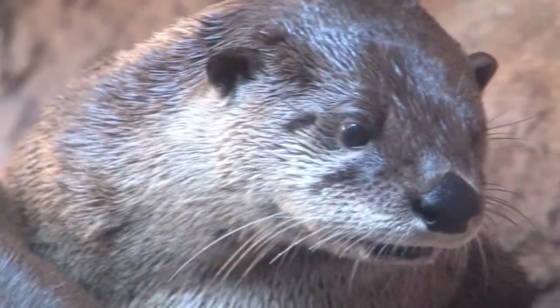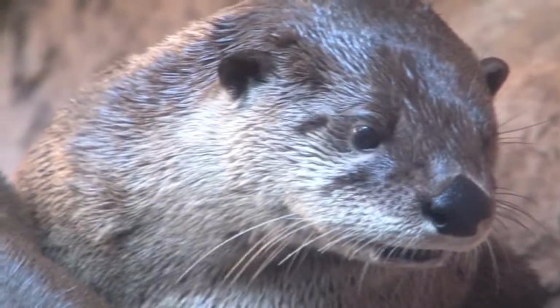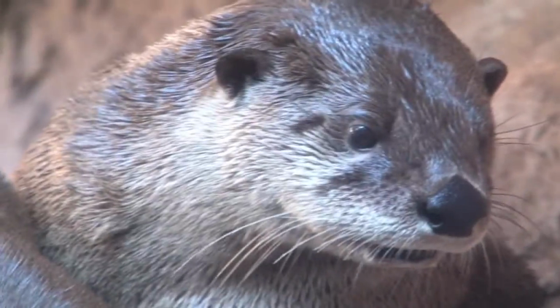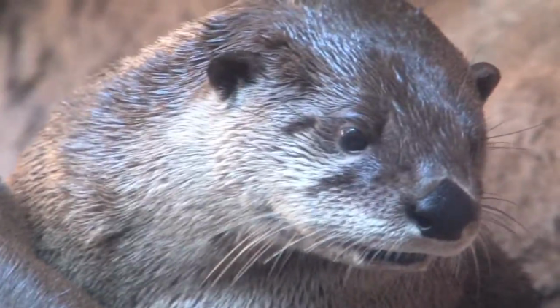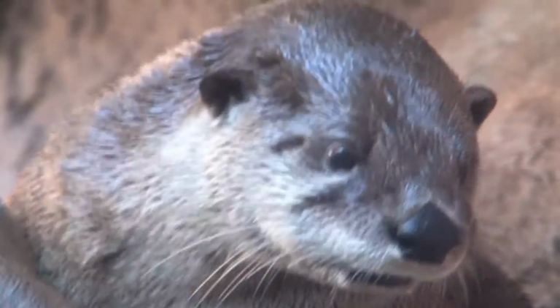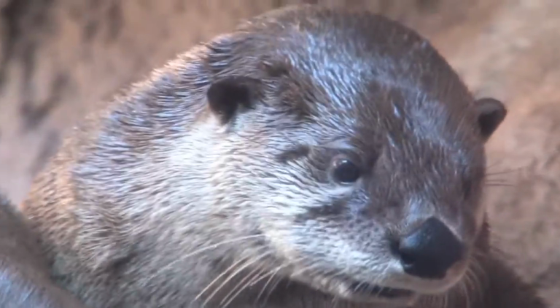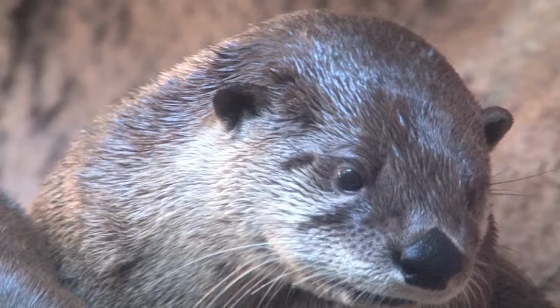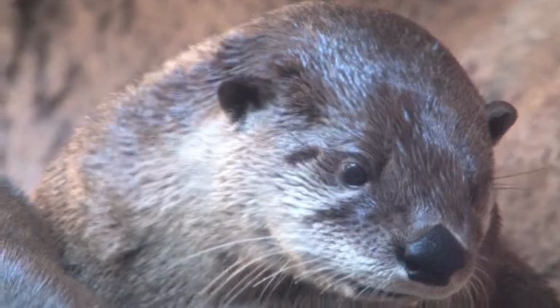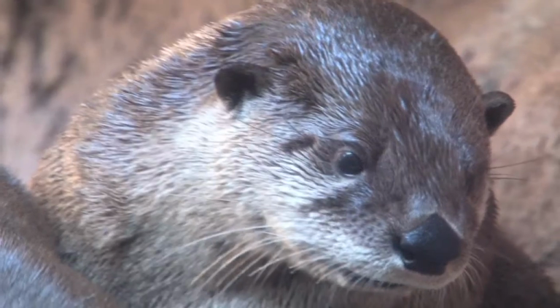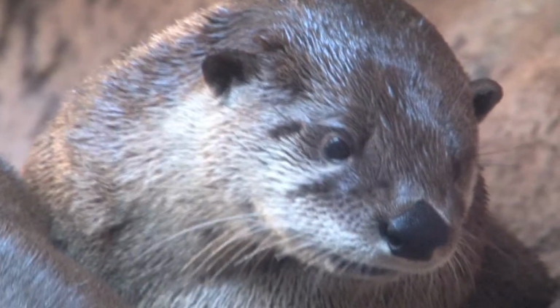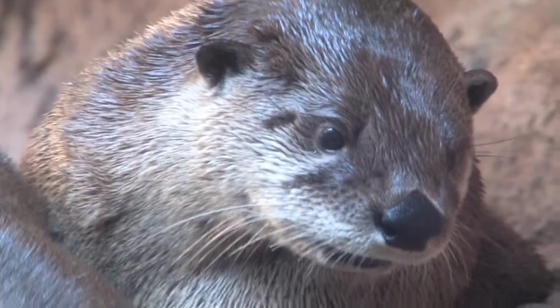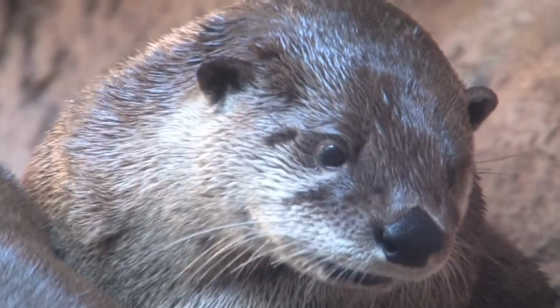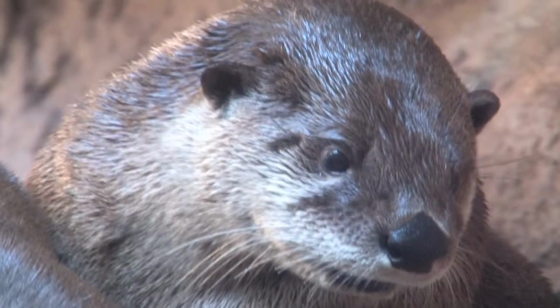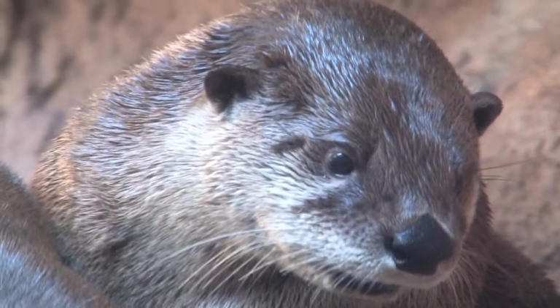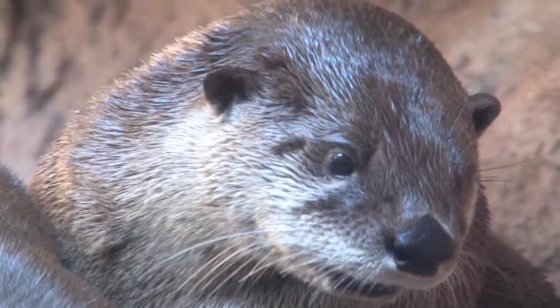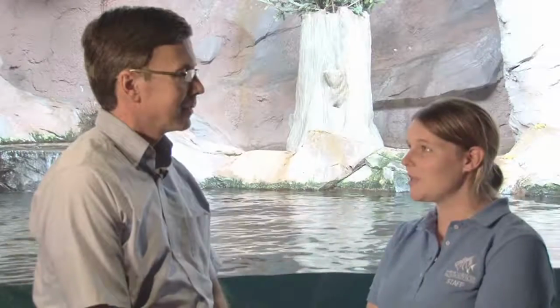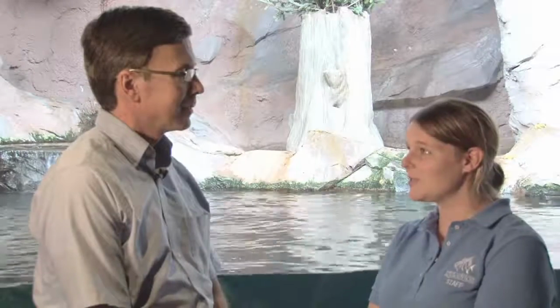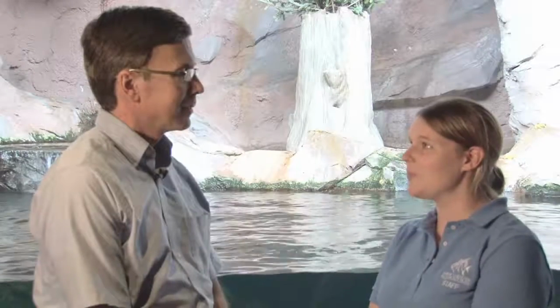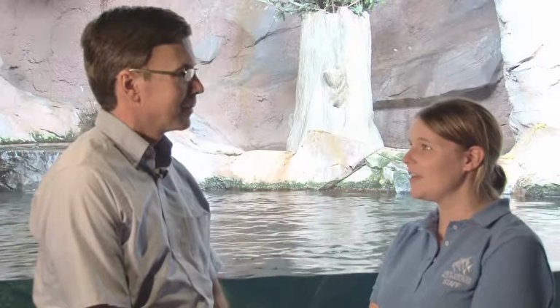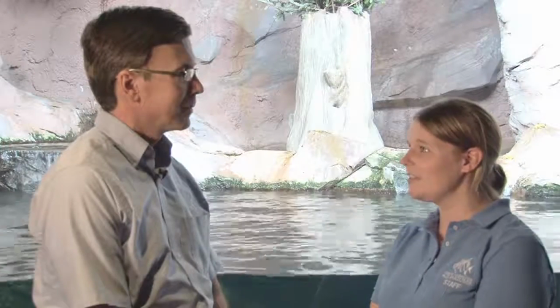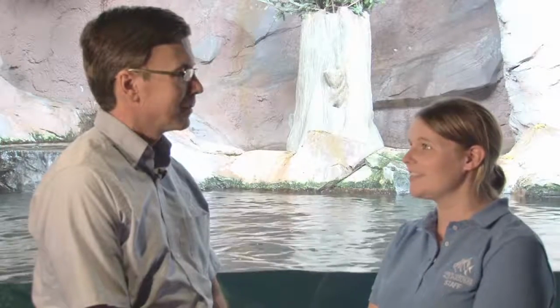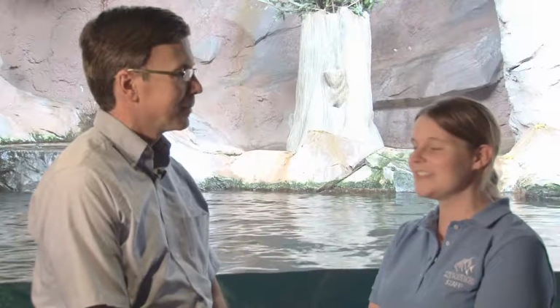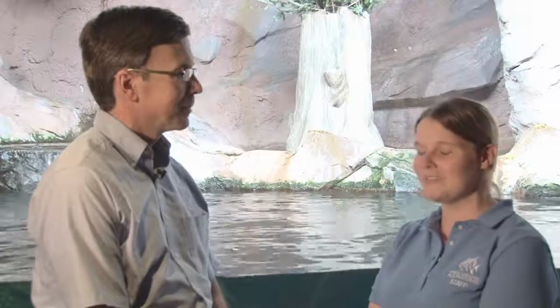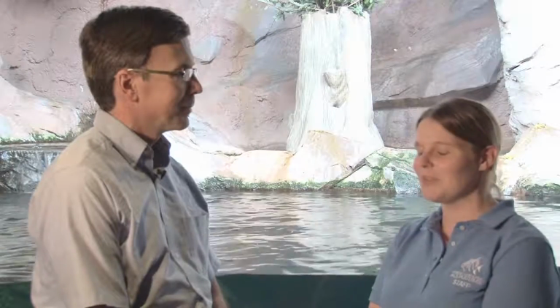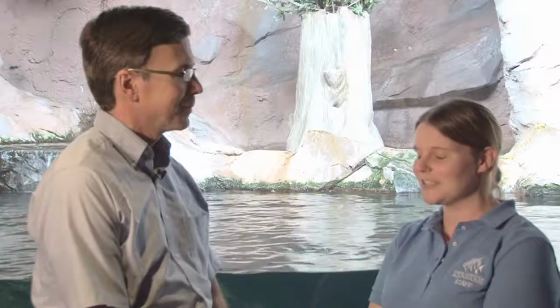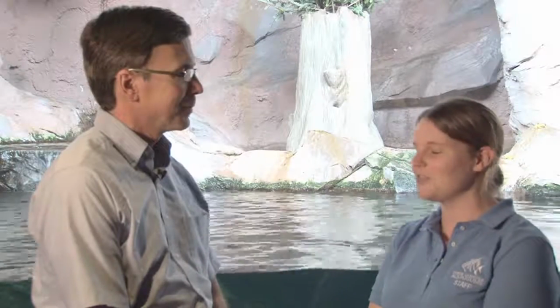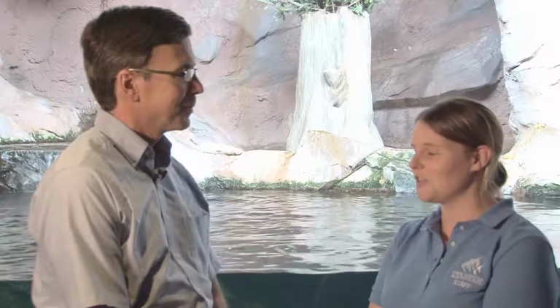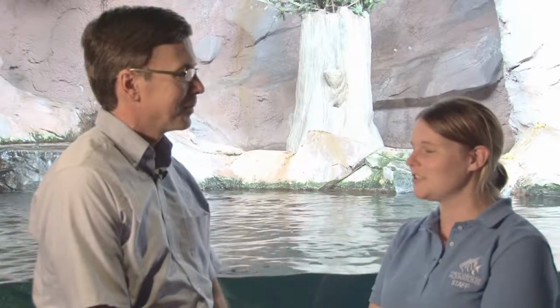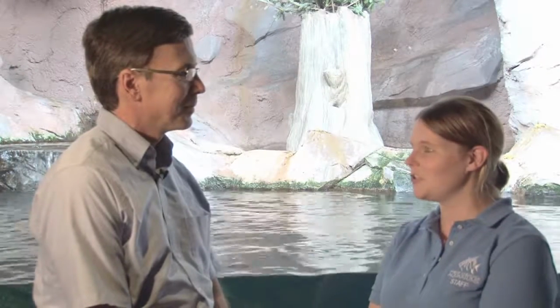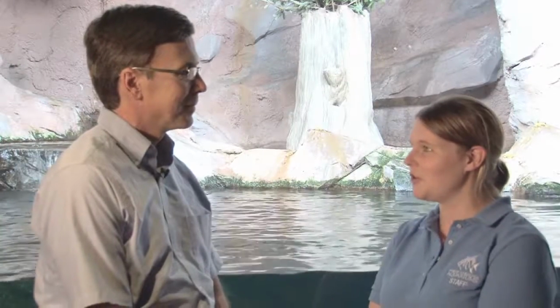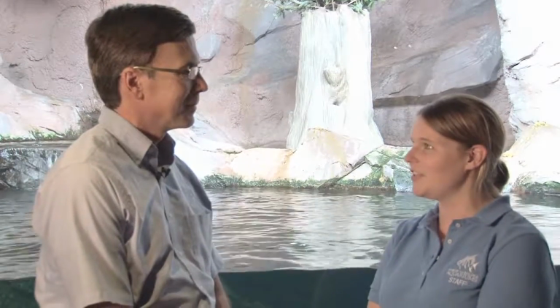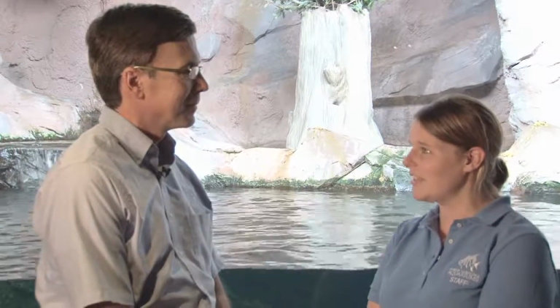Otters are incredibly intelligent, so we like to stimulate their minds as well as their bodies and give them lots of different things to do during the day.